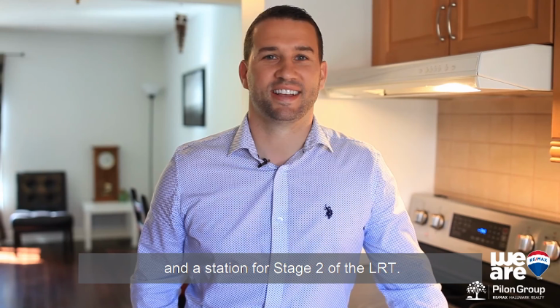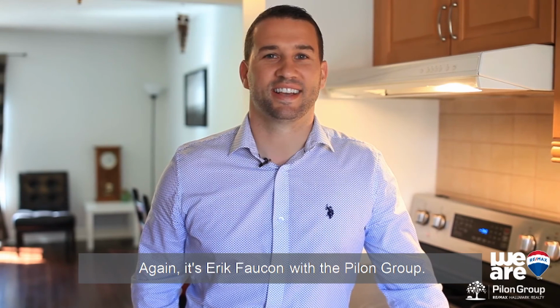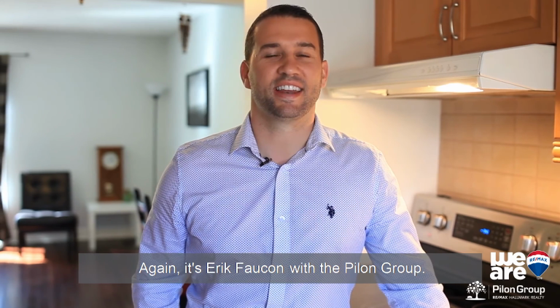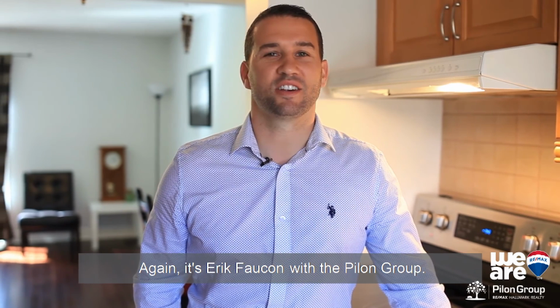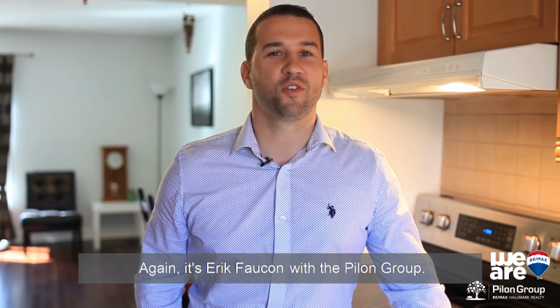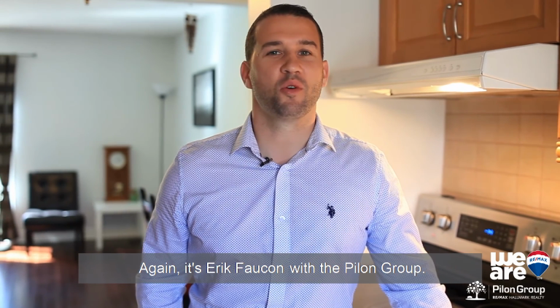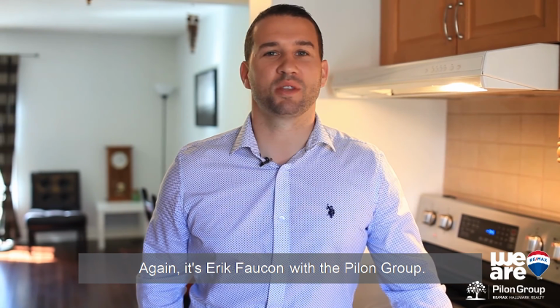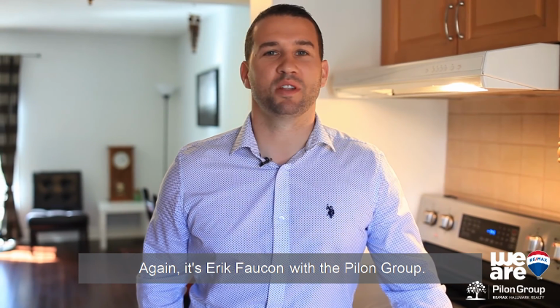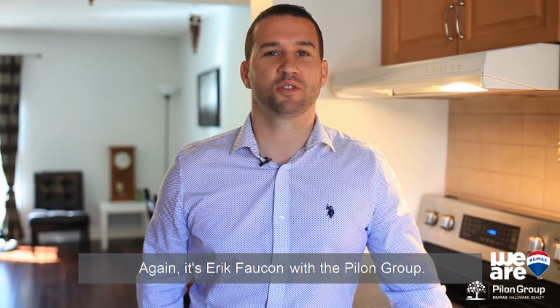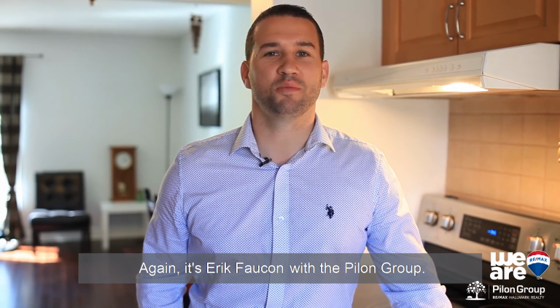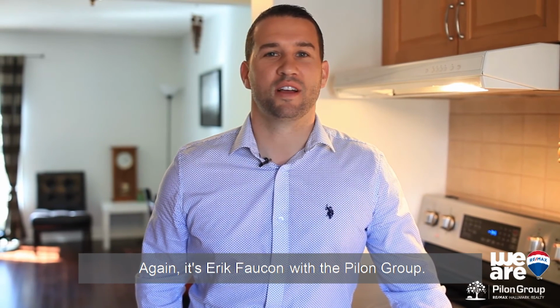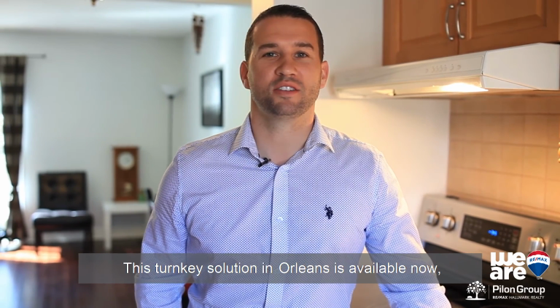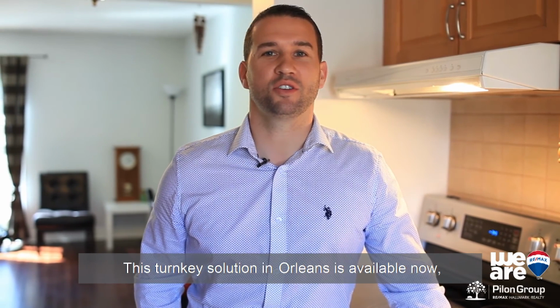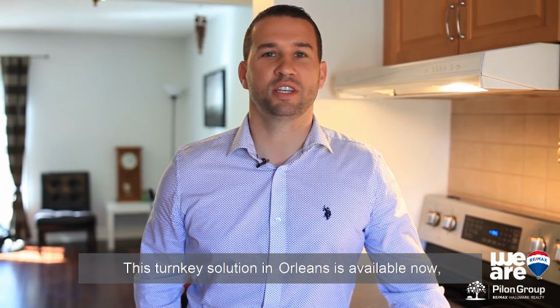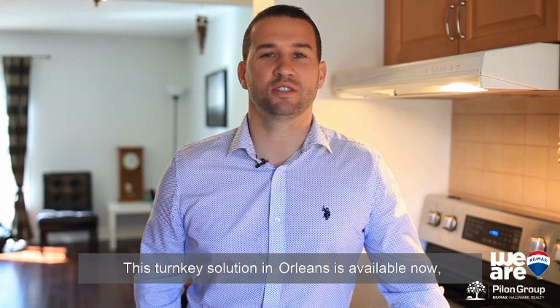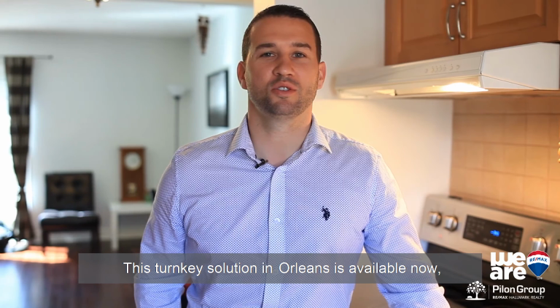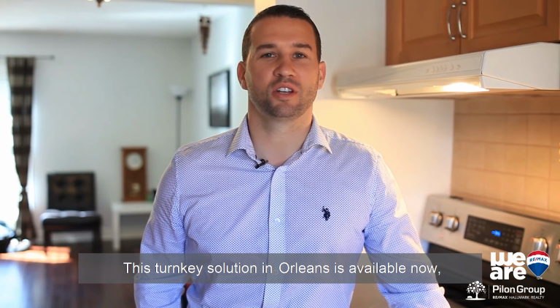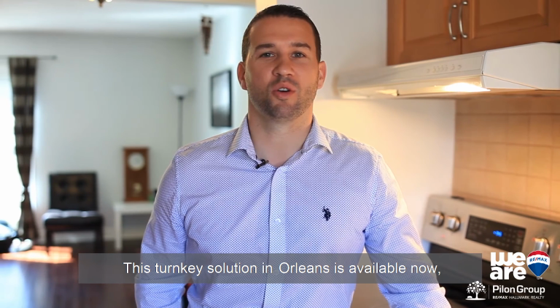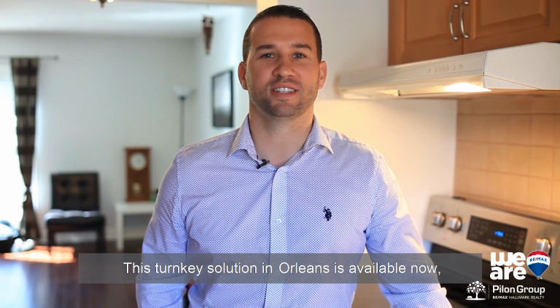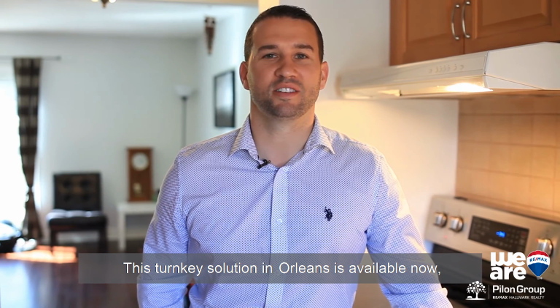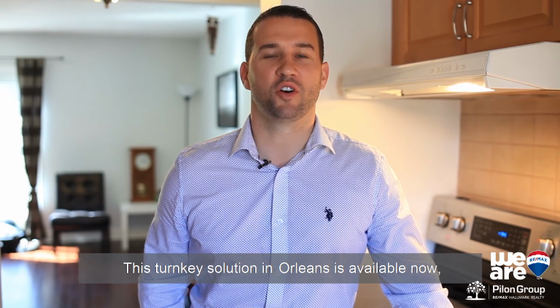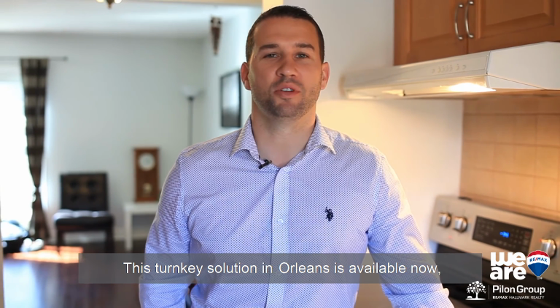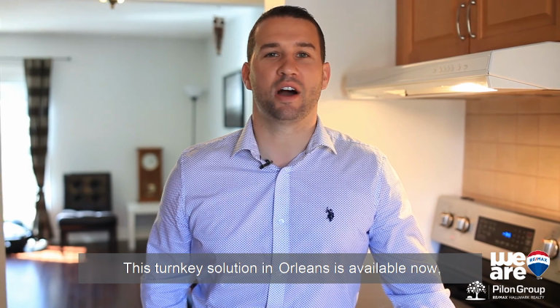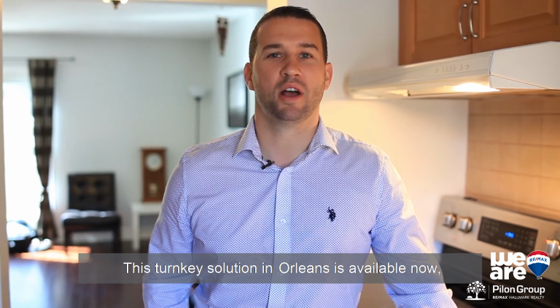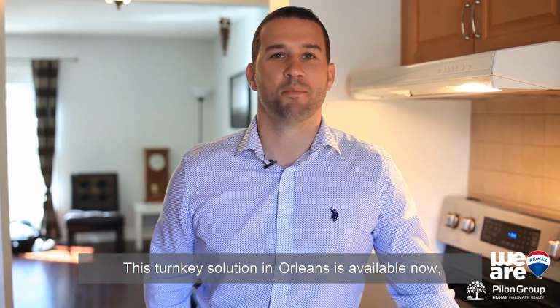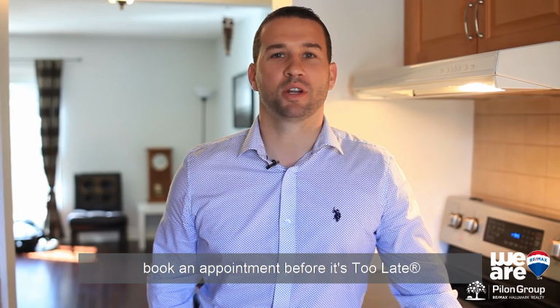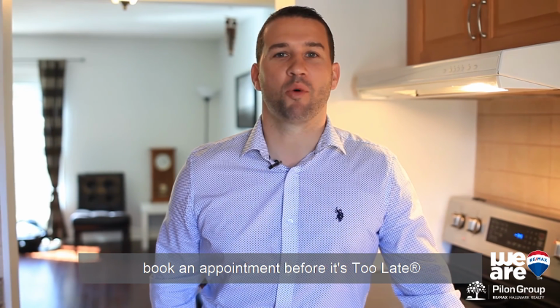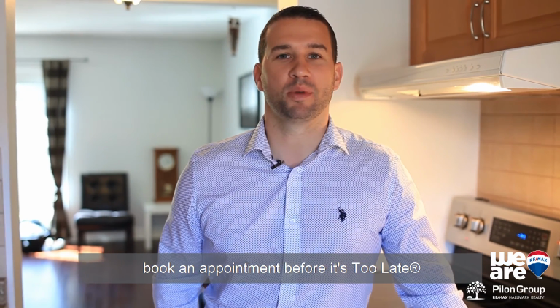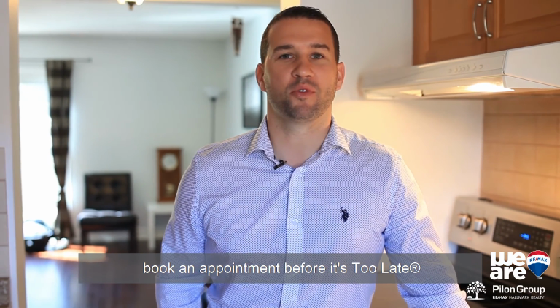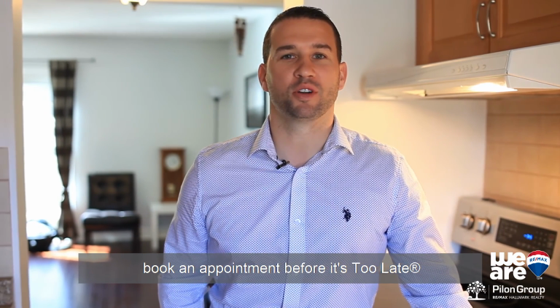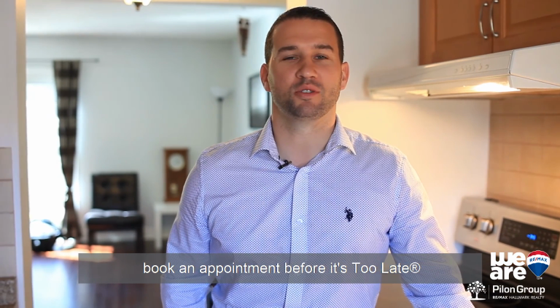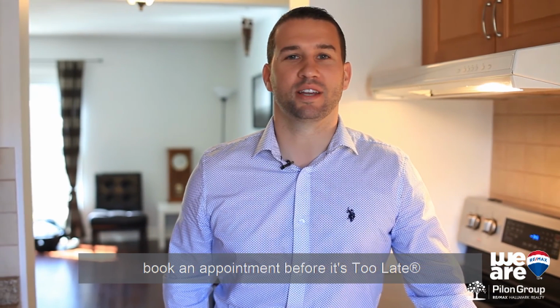Again, it's Eric Folkman with the PNL Group. This turnkey solution in Orleans is available now. Book an appointment before it's too late.